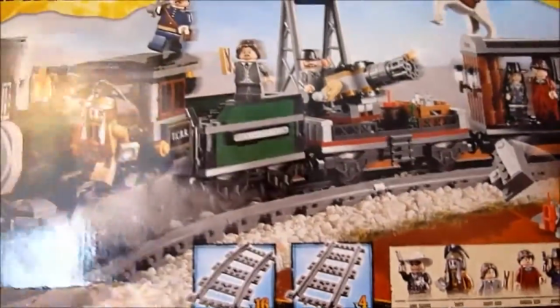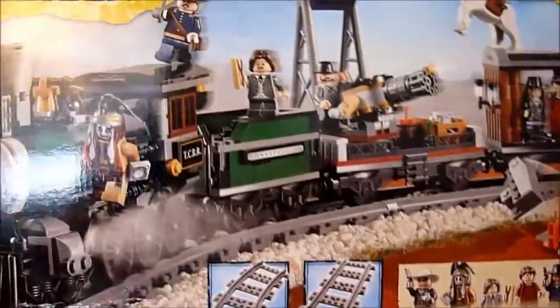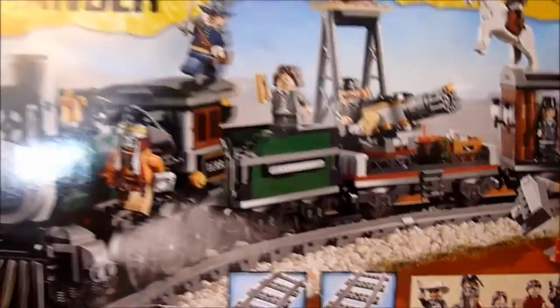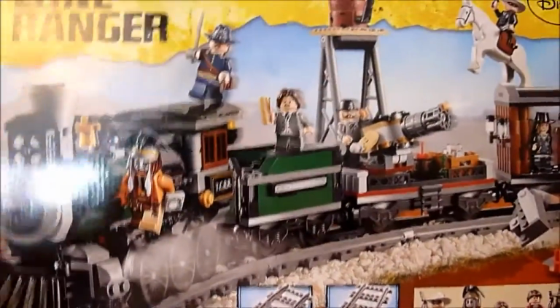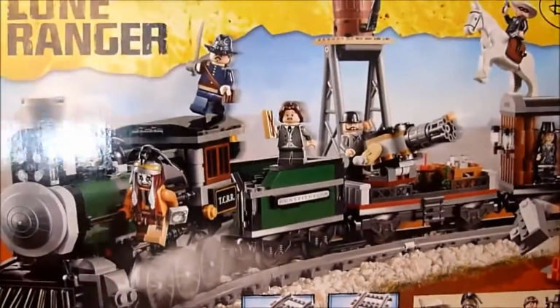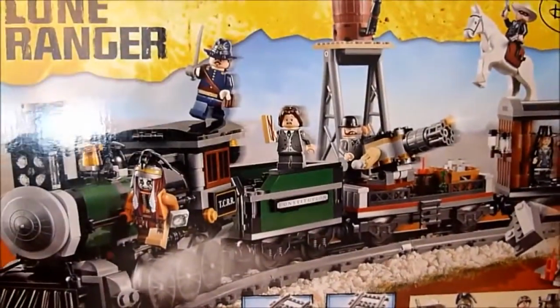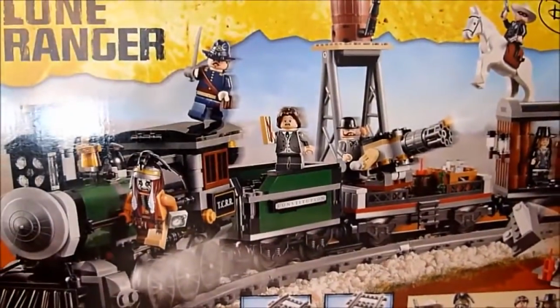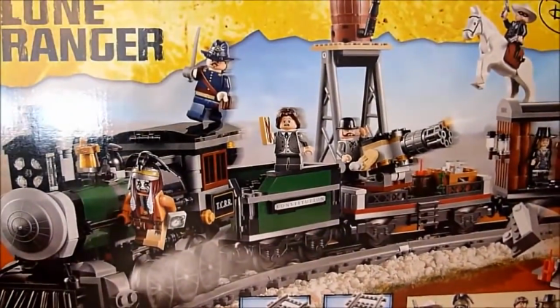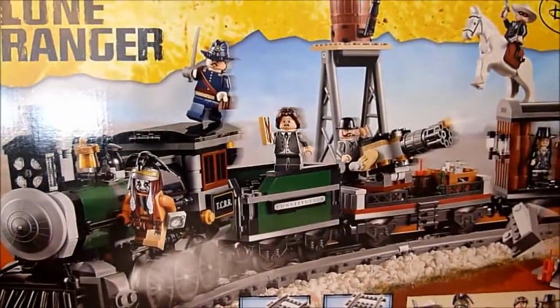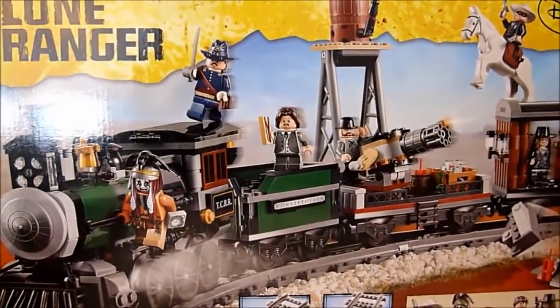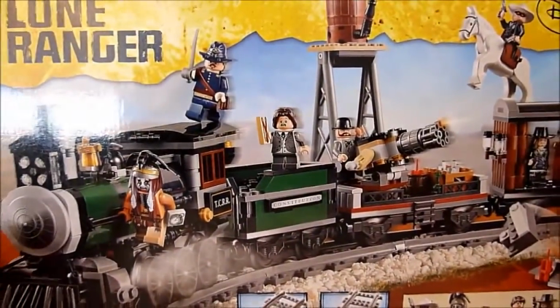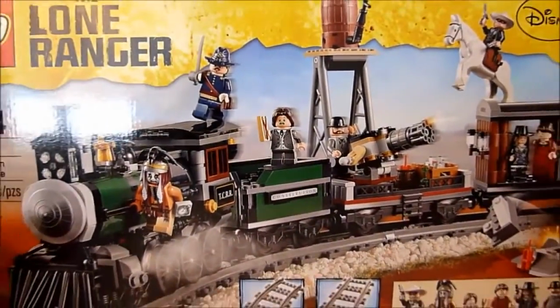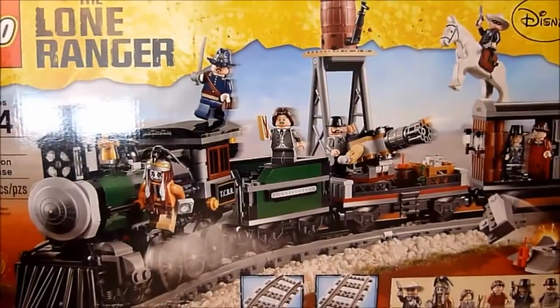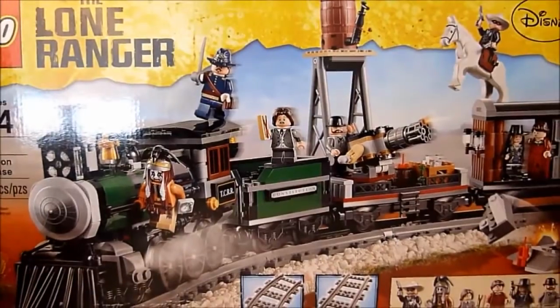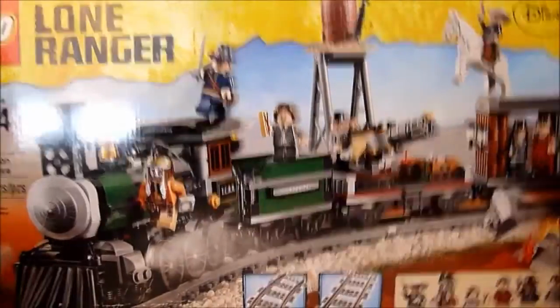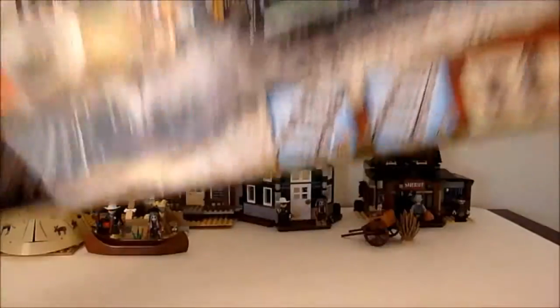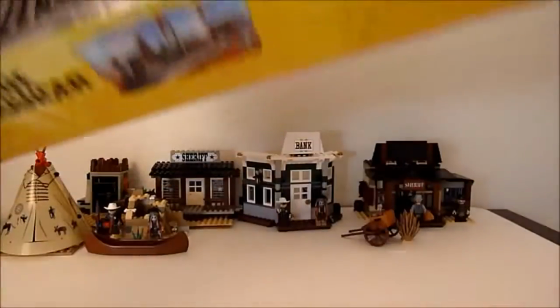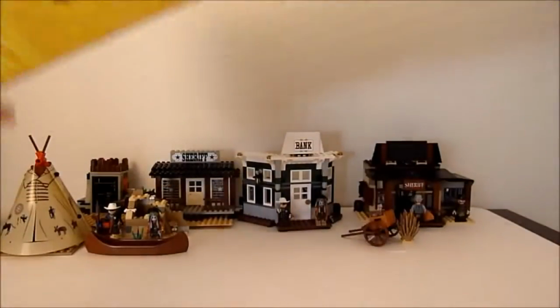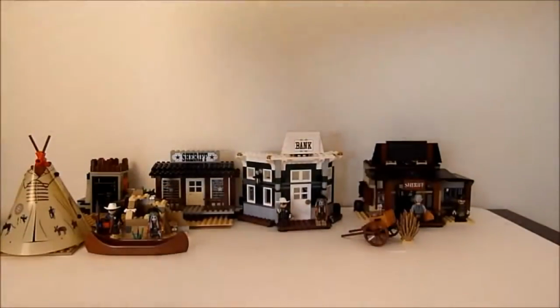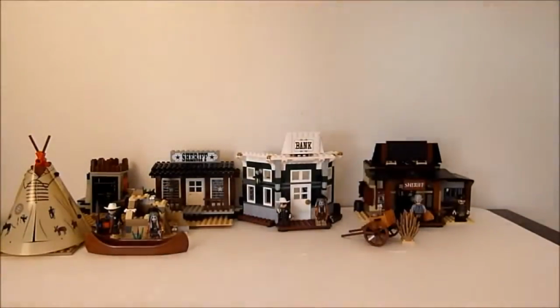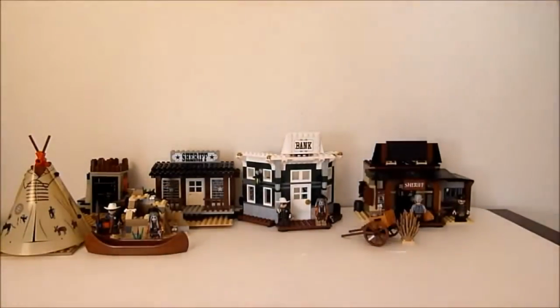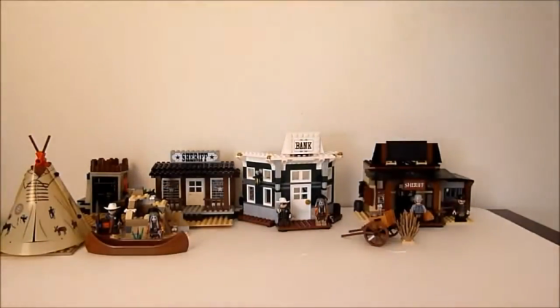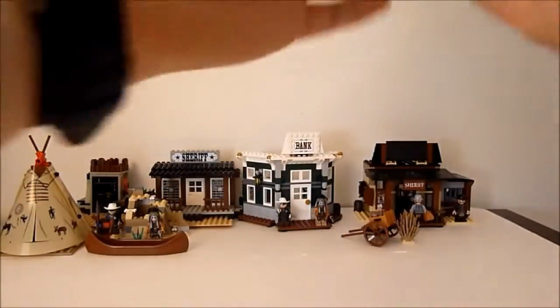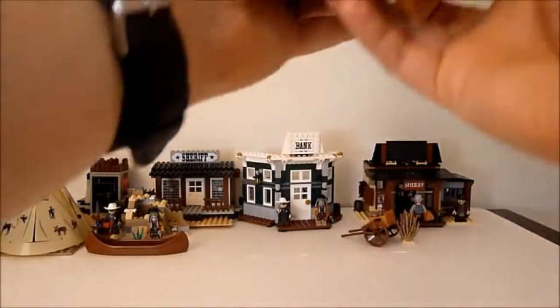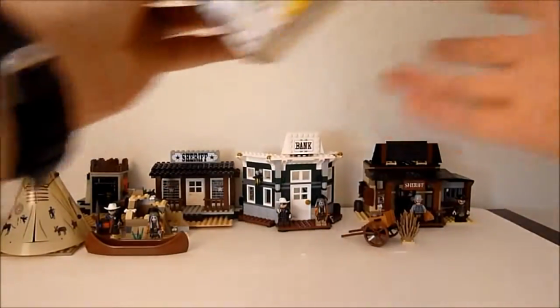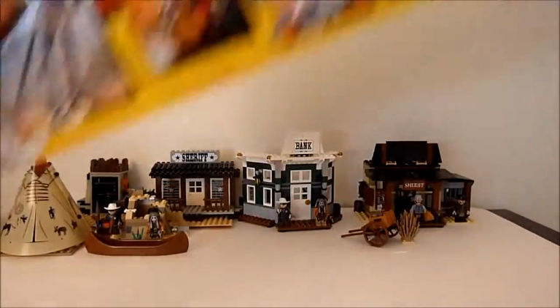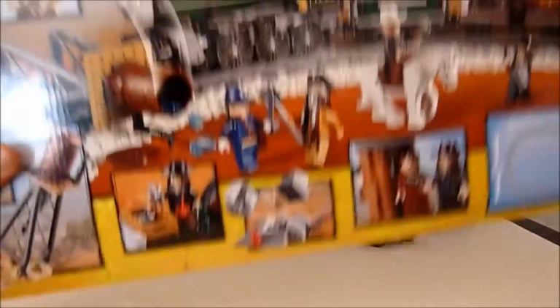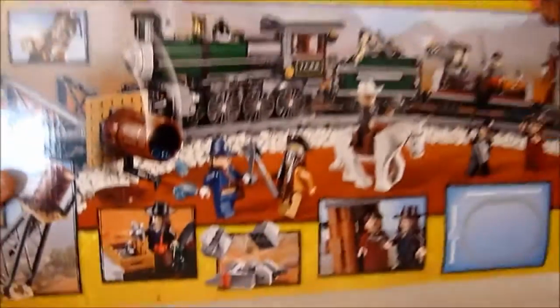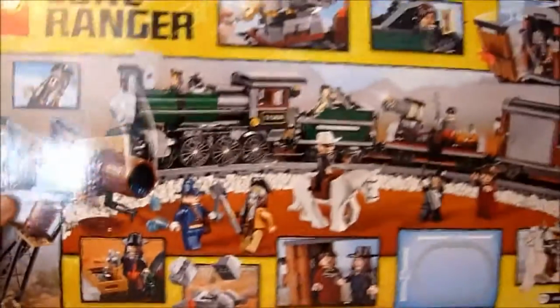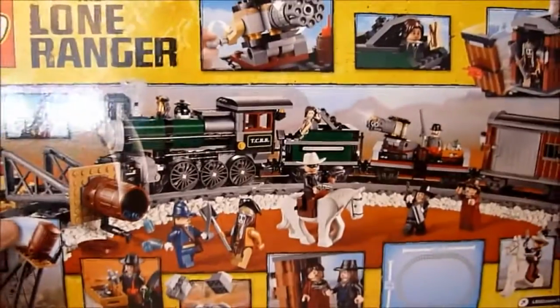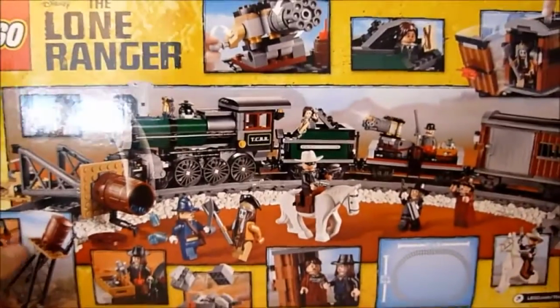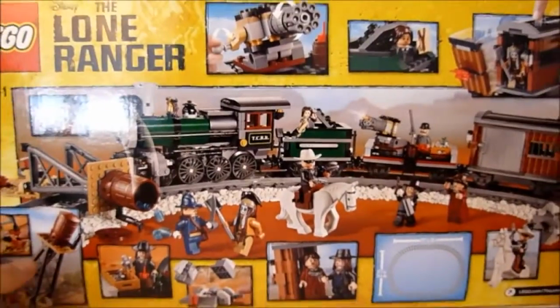Captain Fuller goes nicely with the Cavalry Builder set, I'd imagine. Let's take a quick look at the back of this monstrous box.